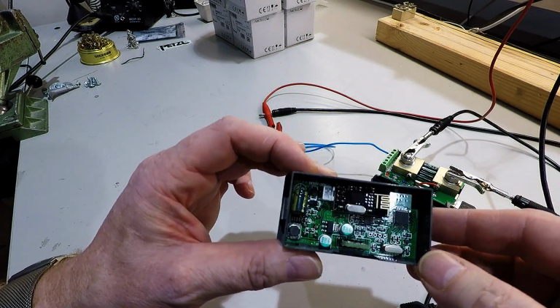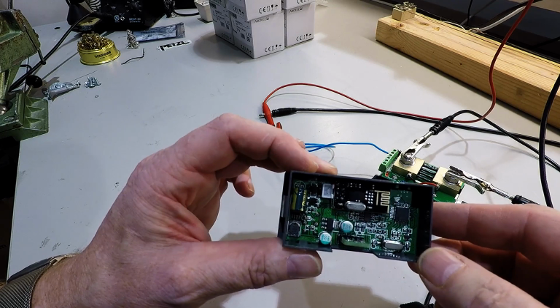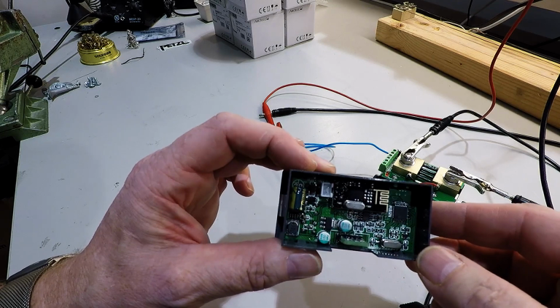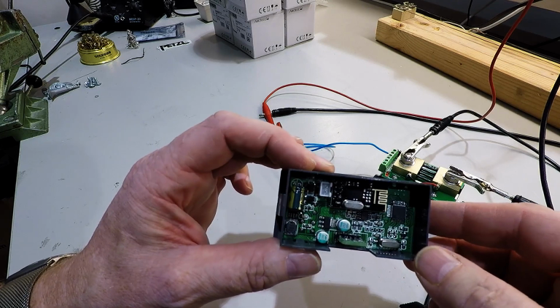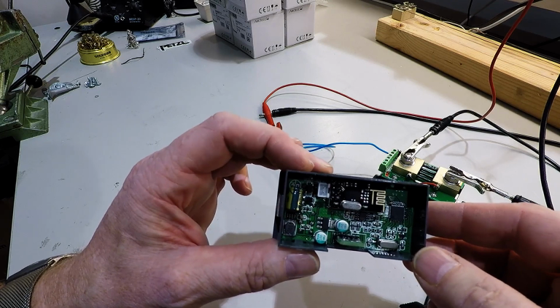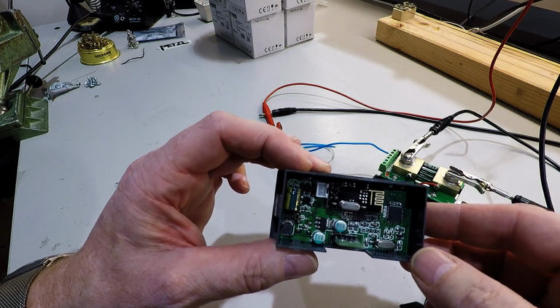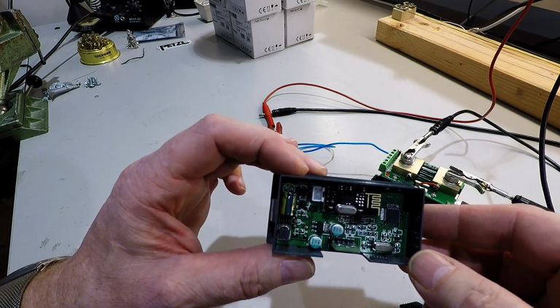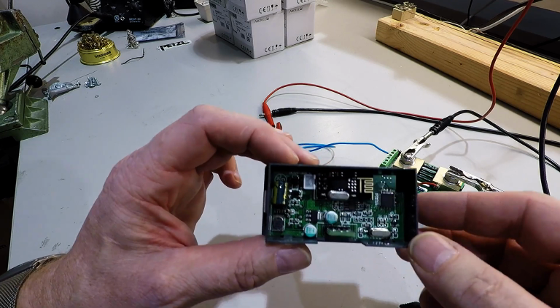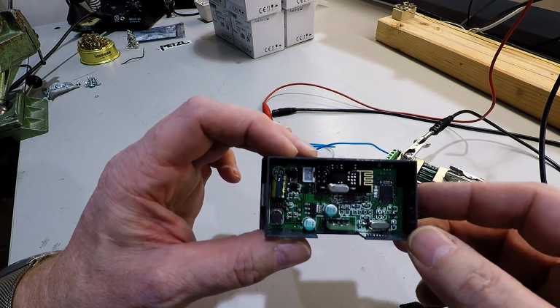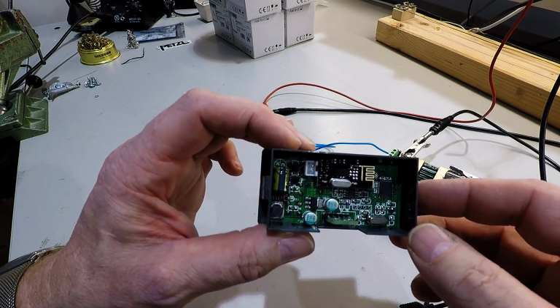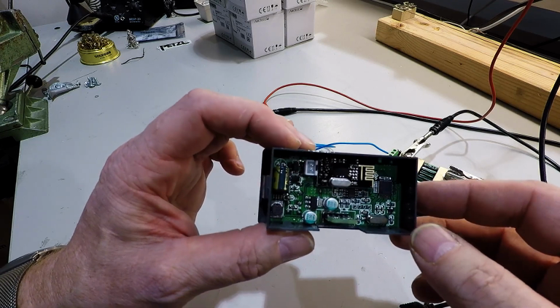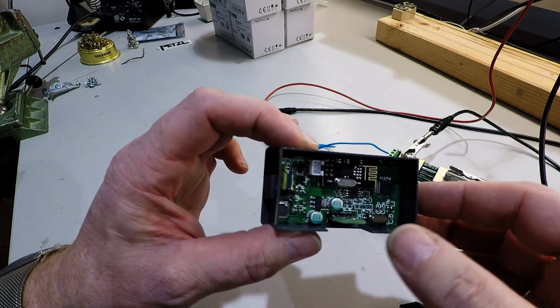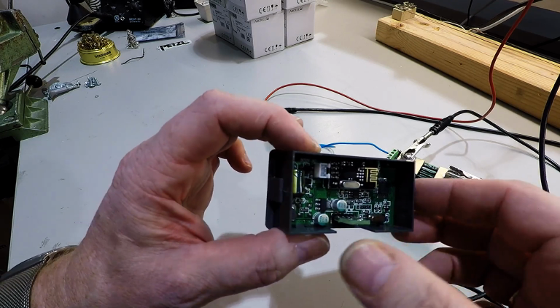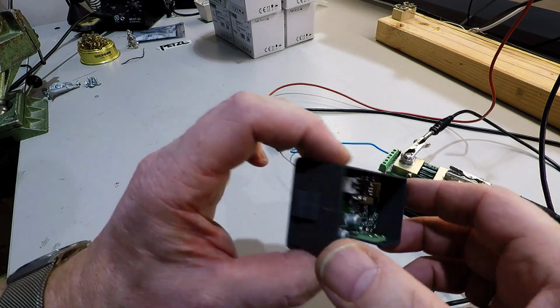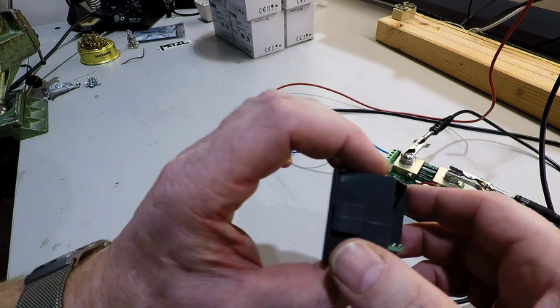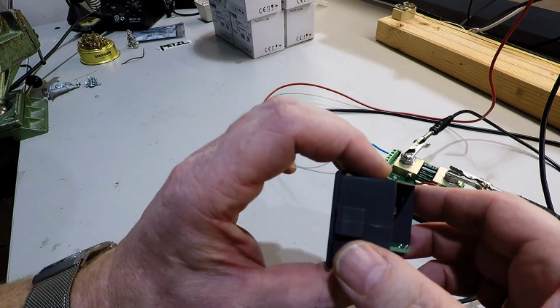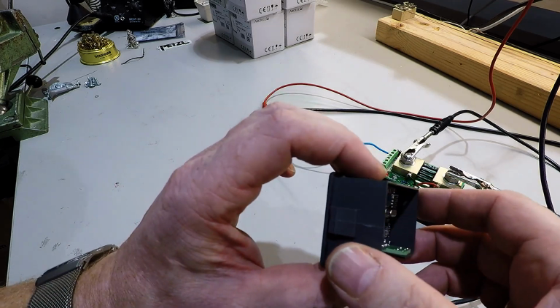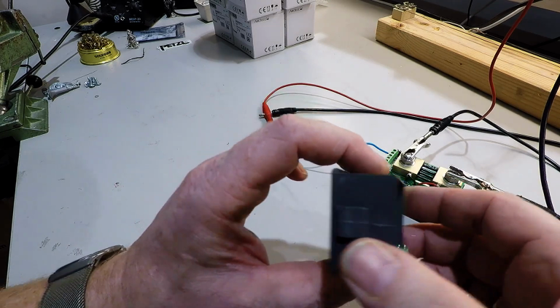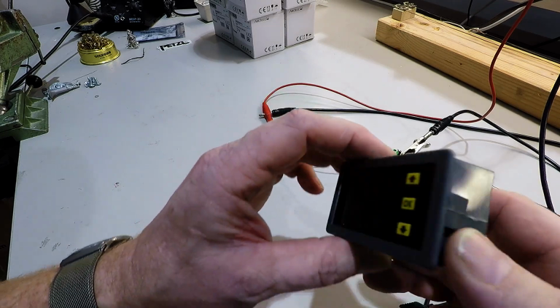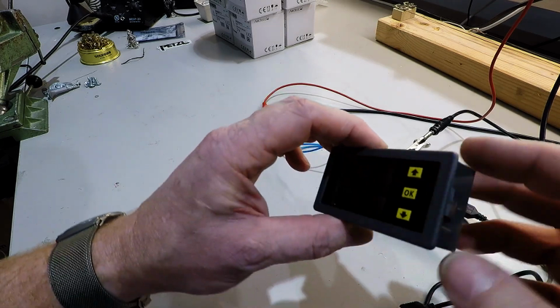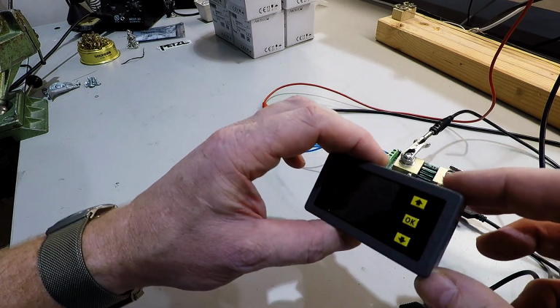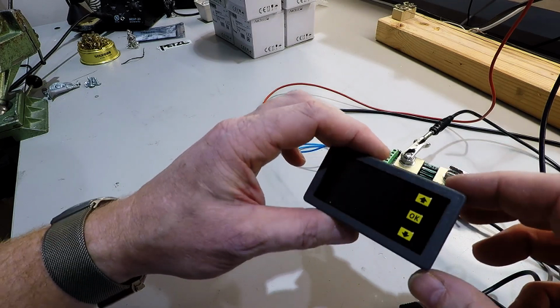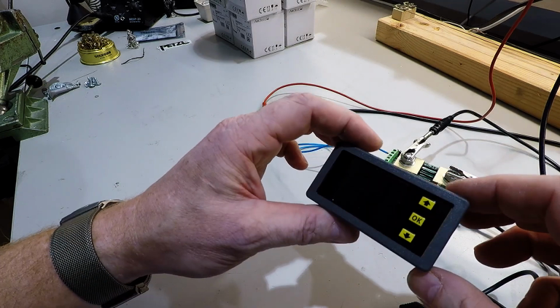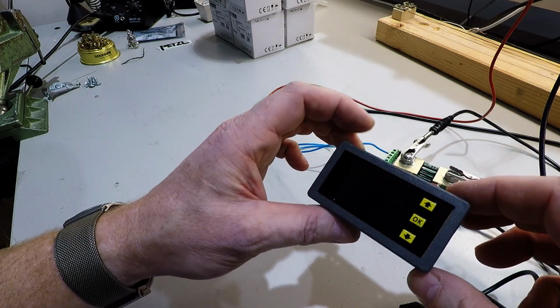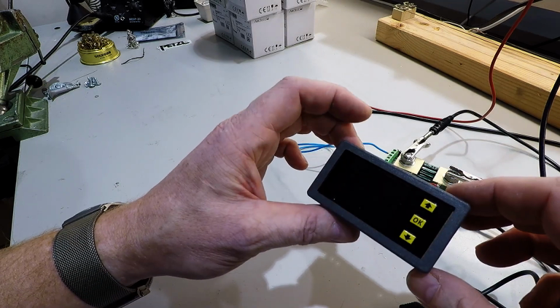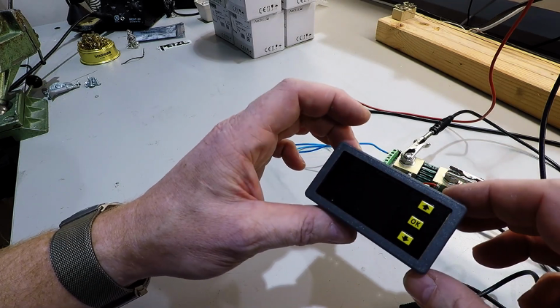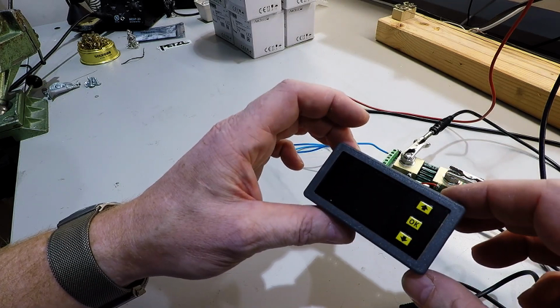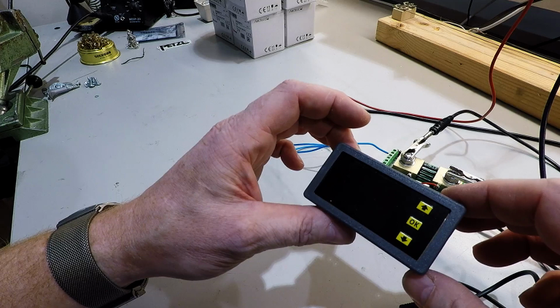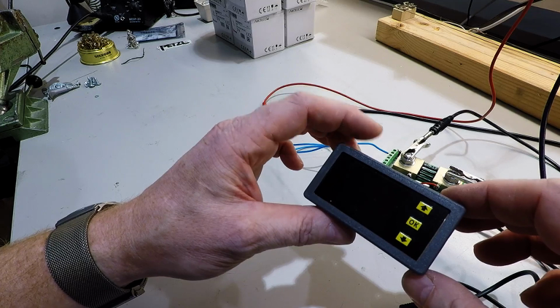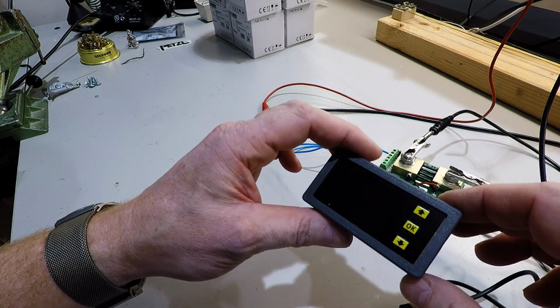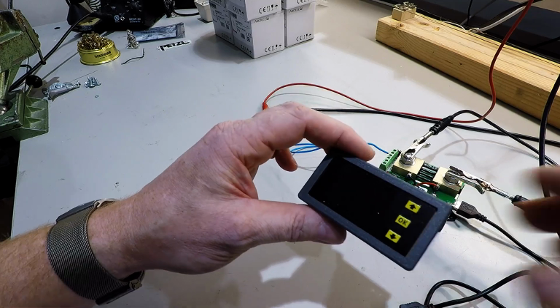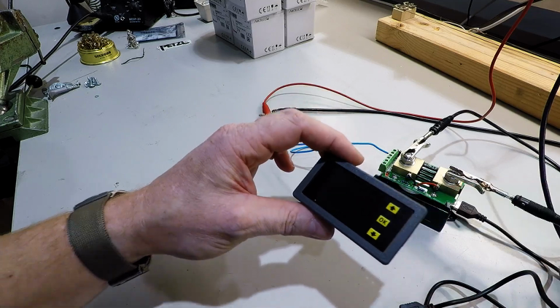So we have to accept that it shows a little bit too much on the amperage.